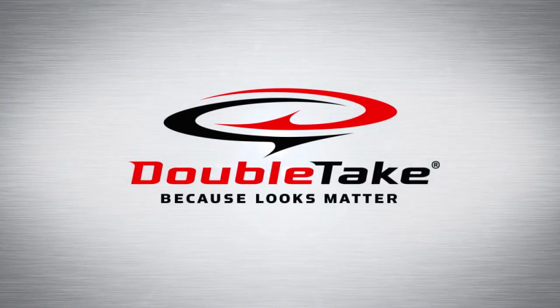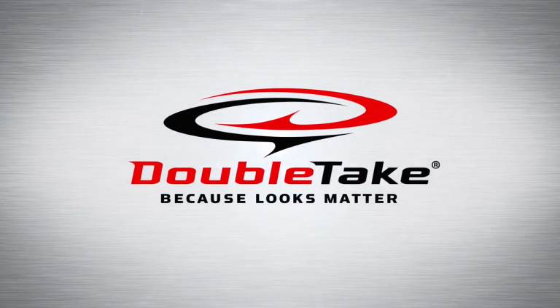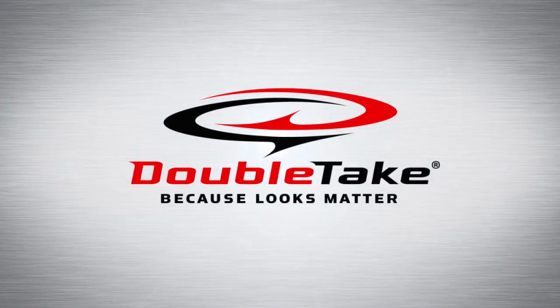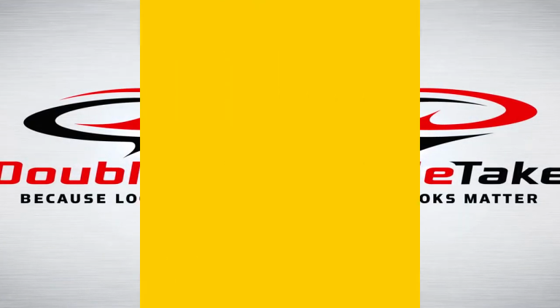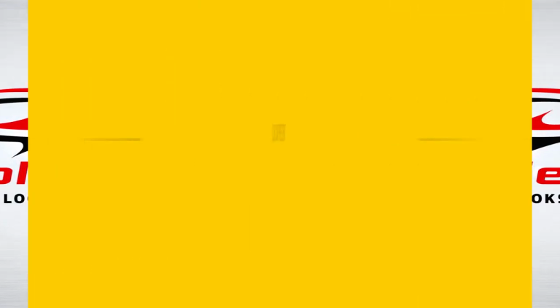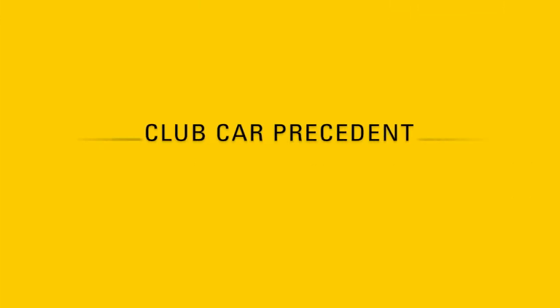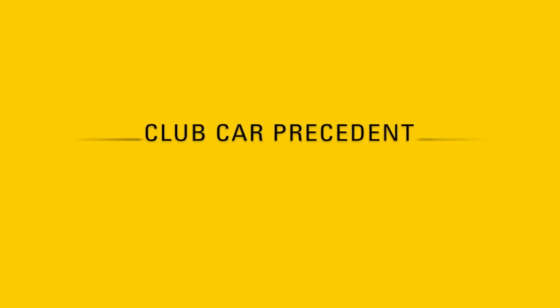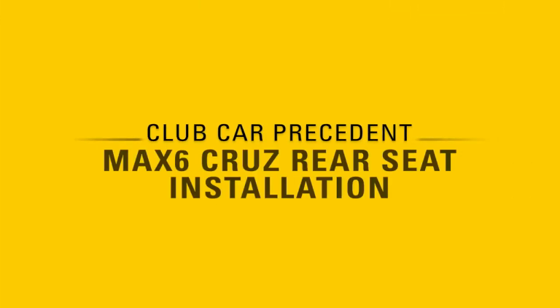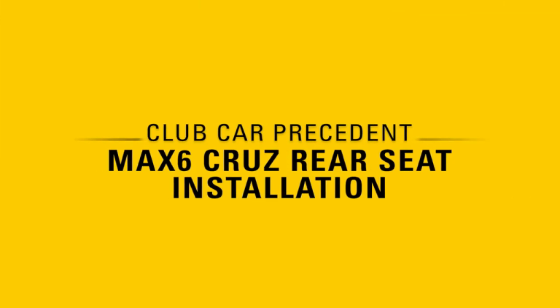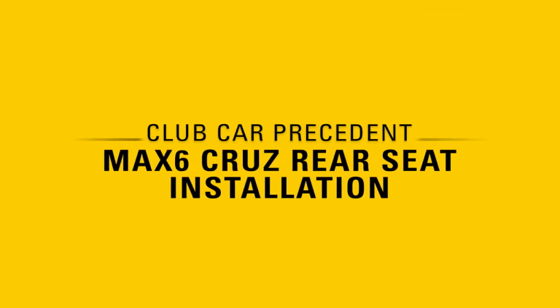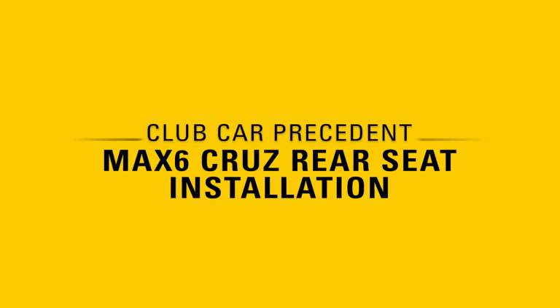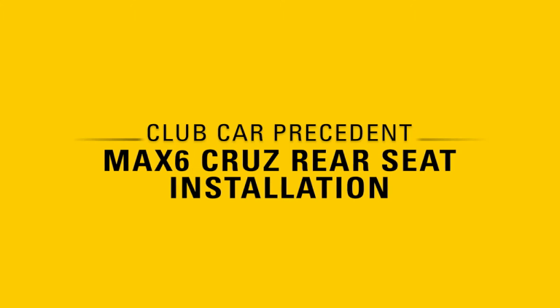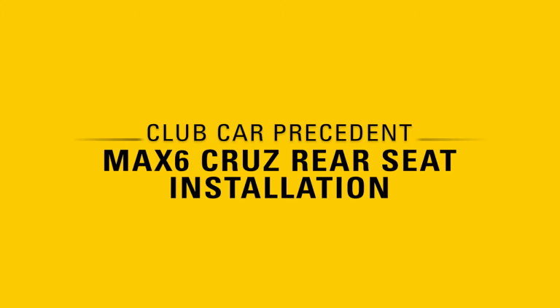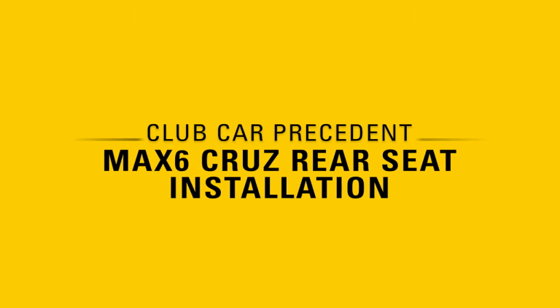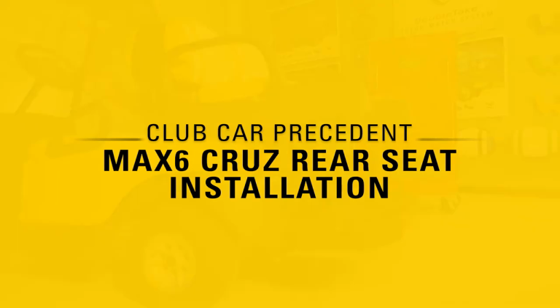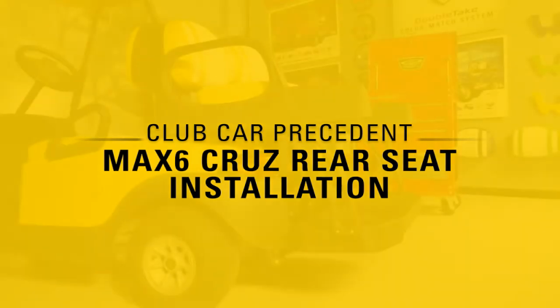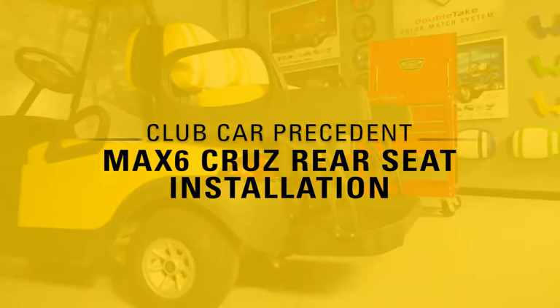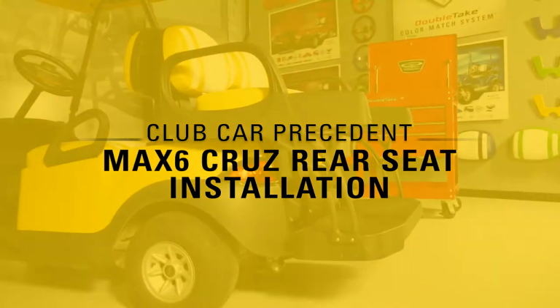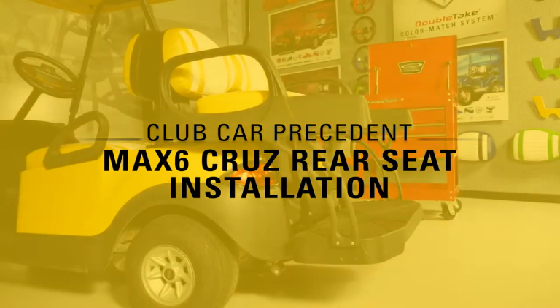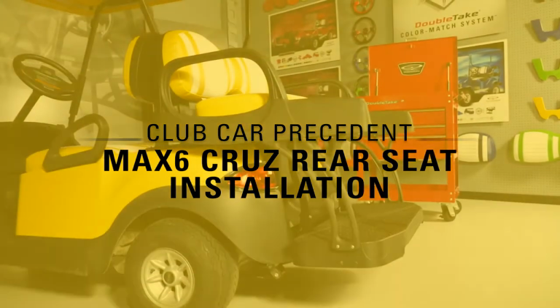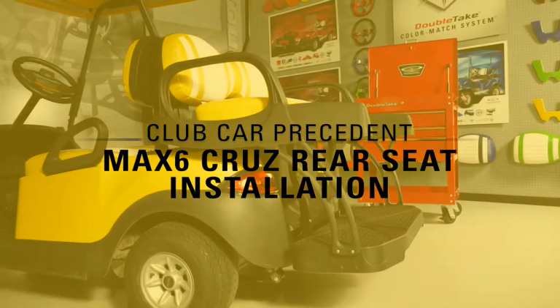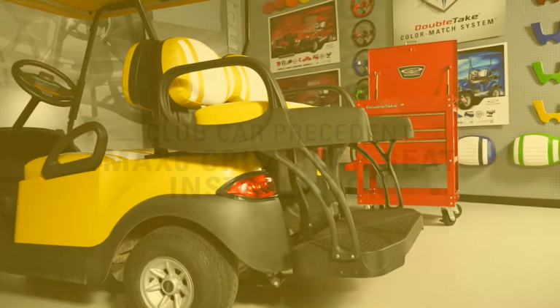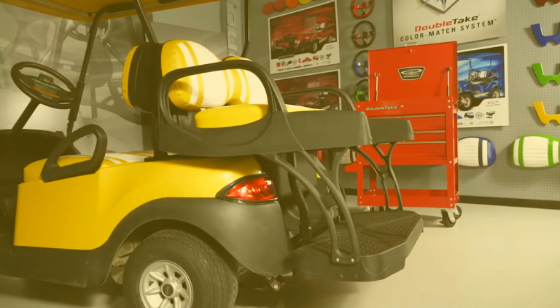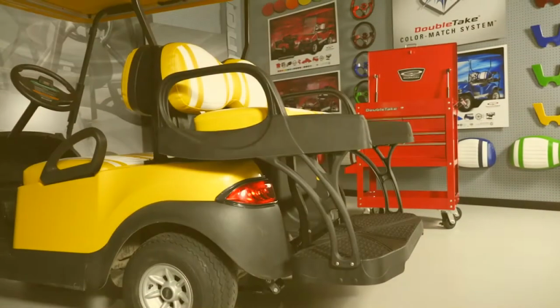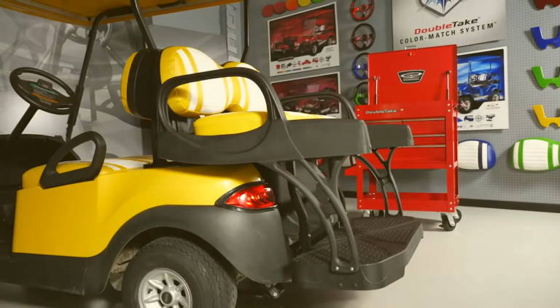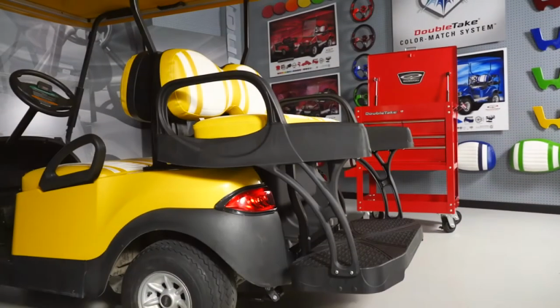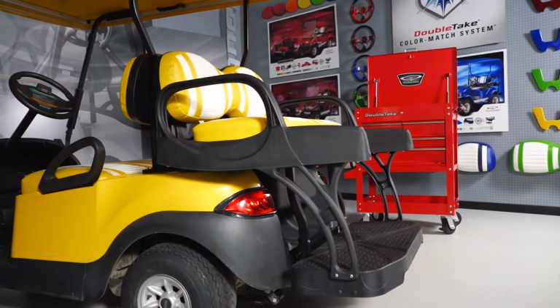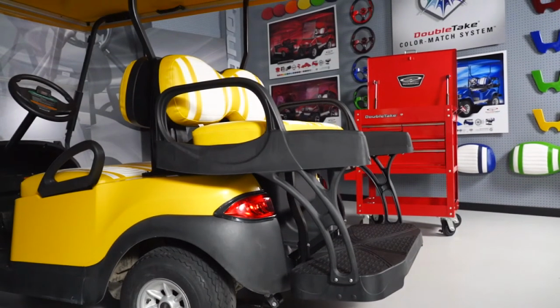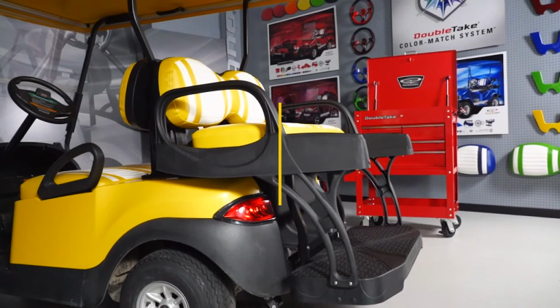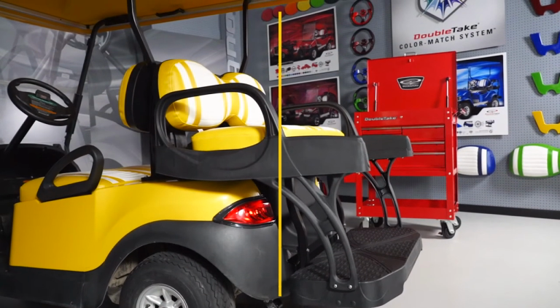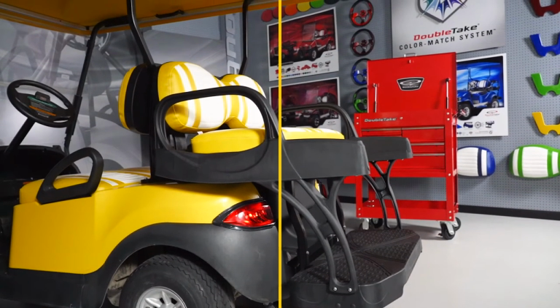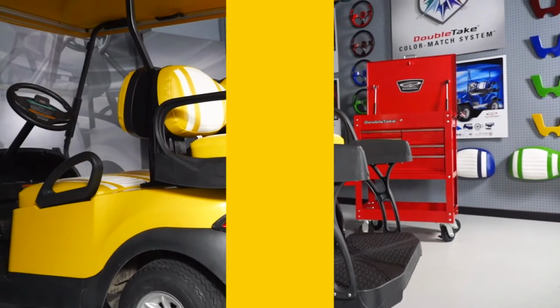How to install the Double Take Max 6 Cruise Rear Seat onto a Club Car Precedent.